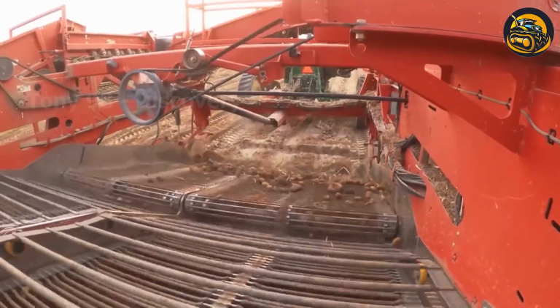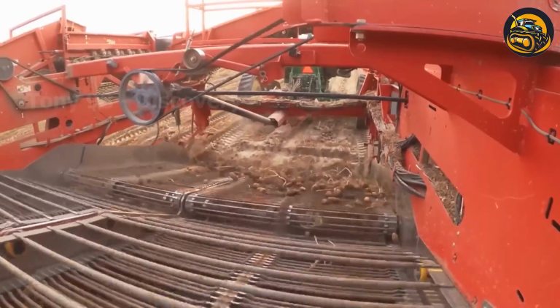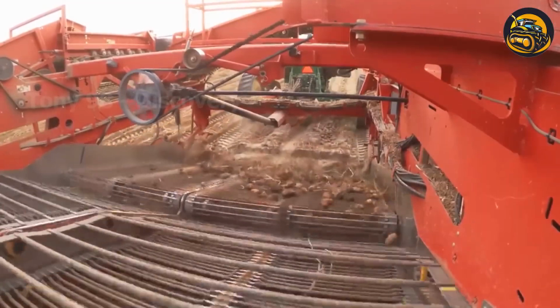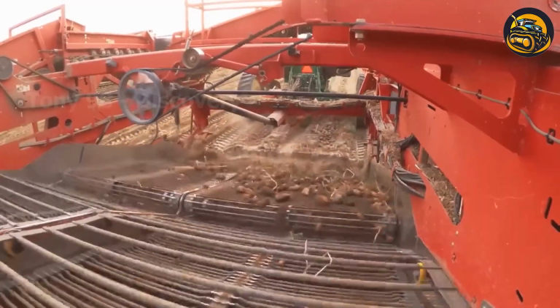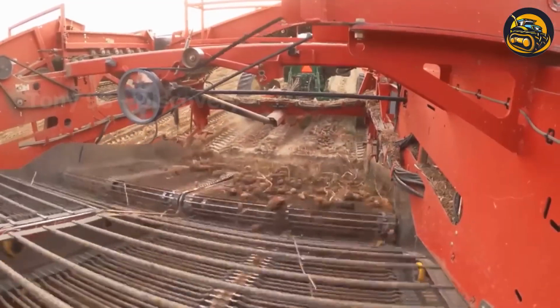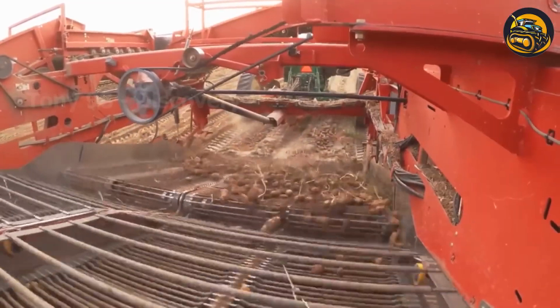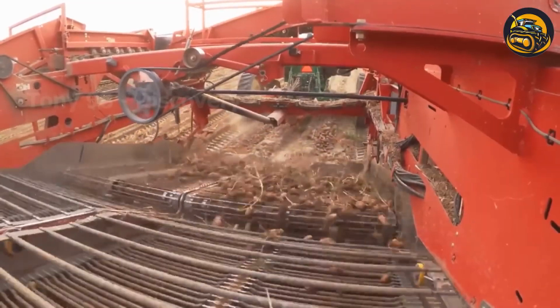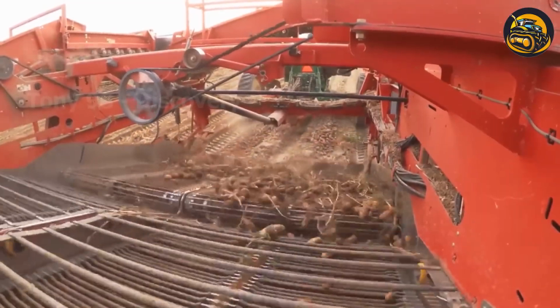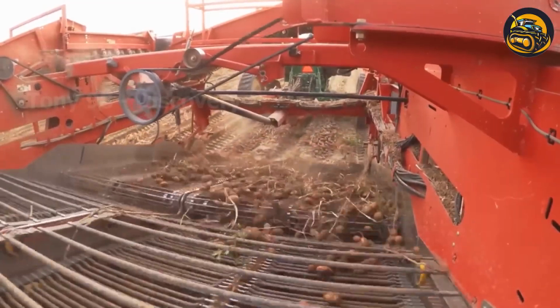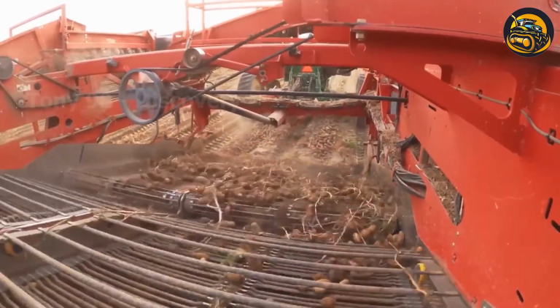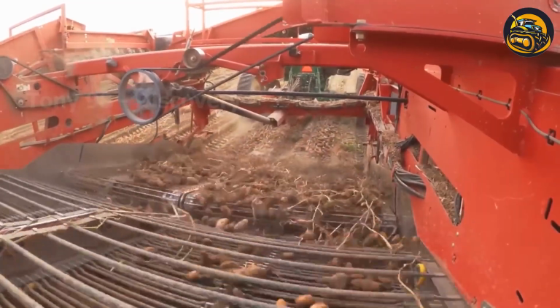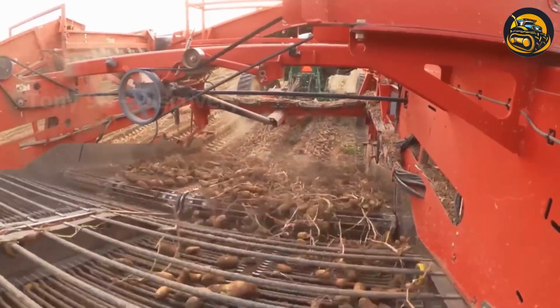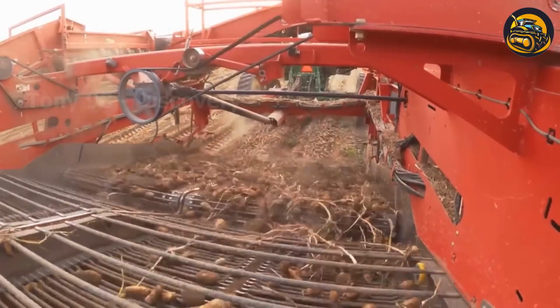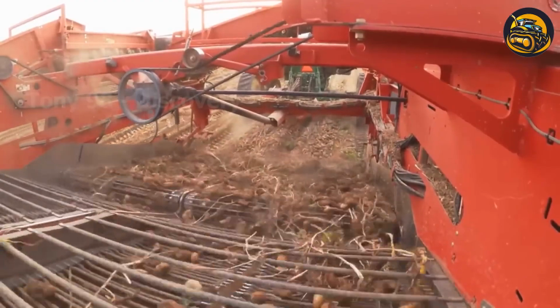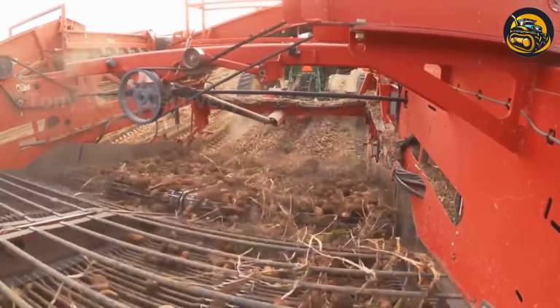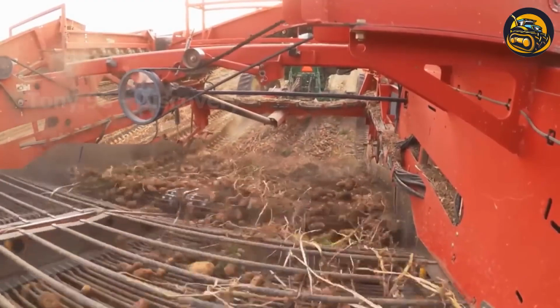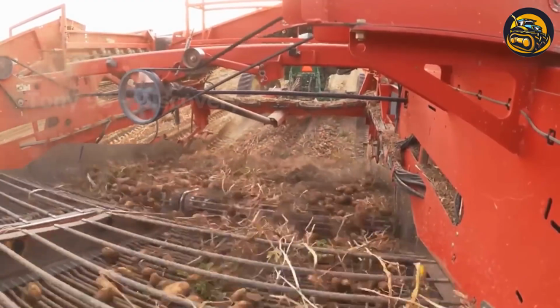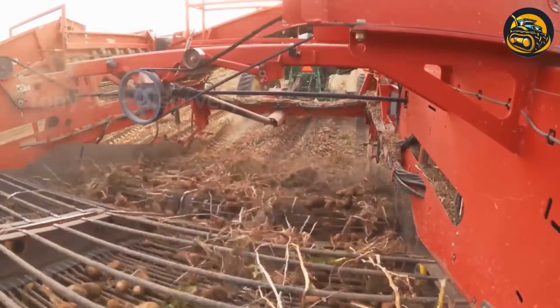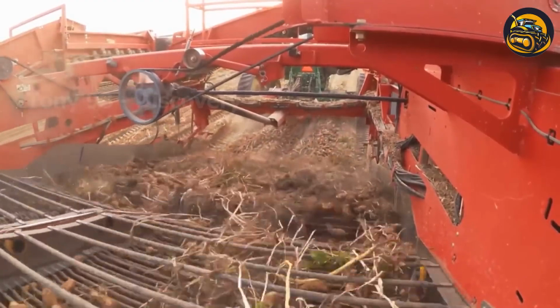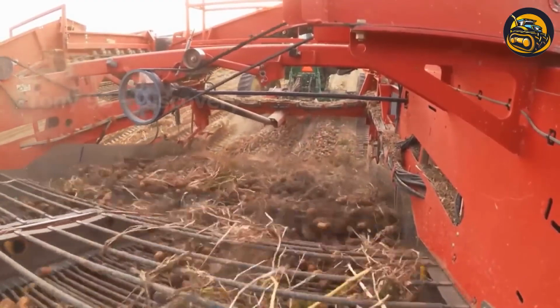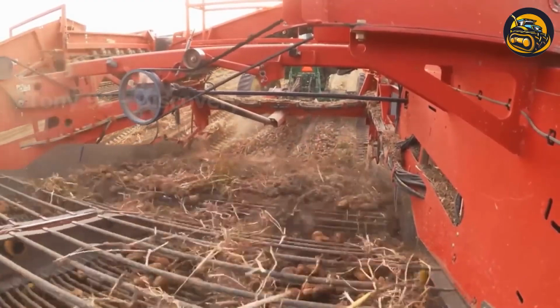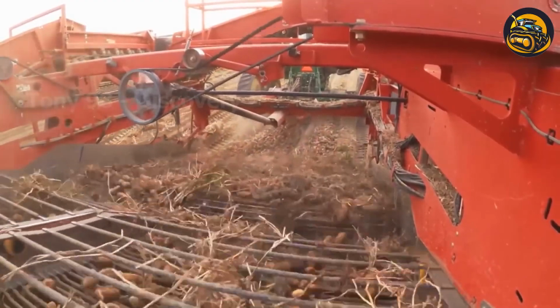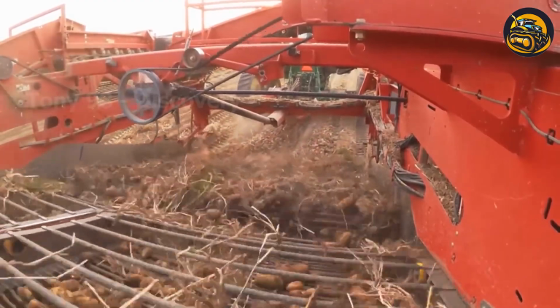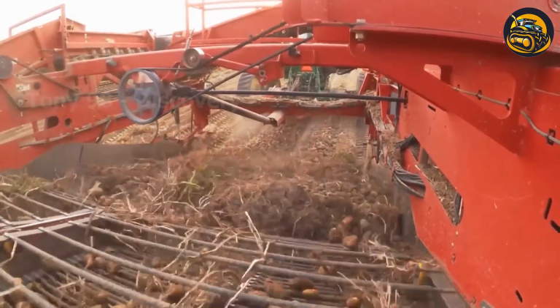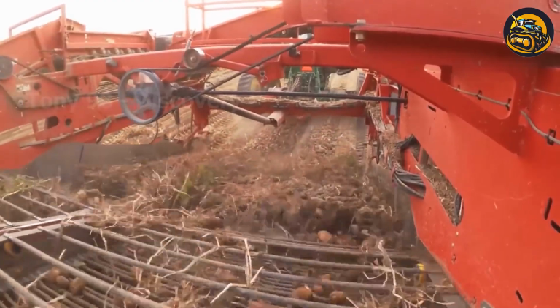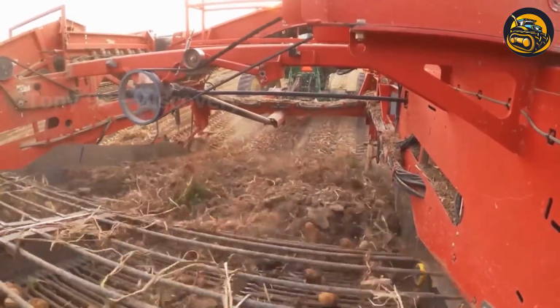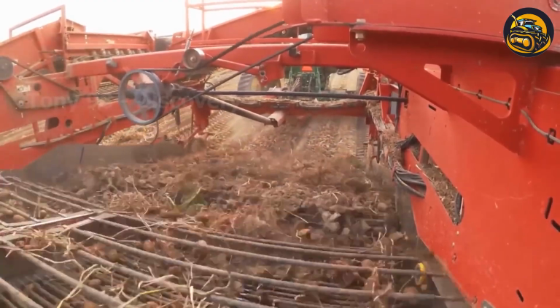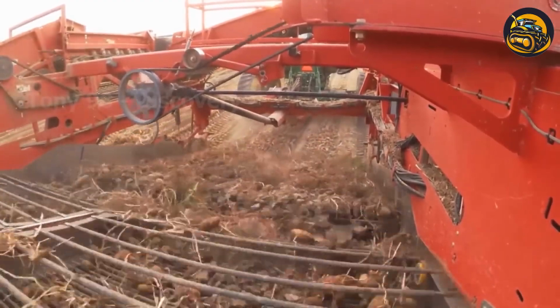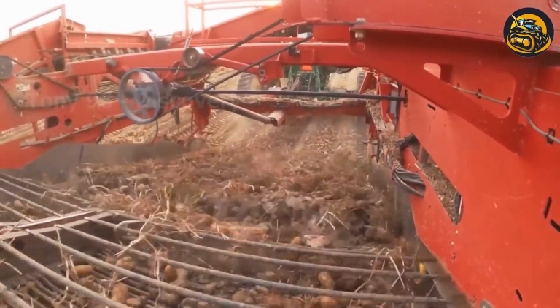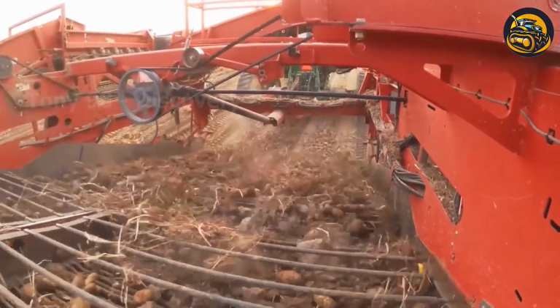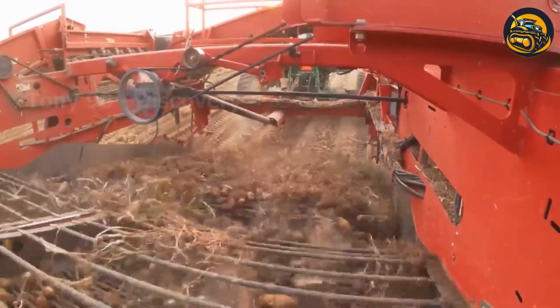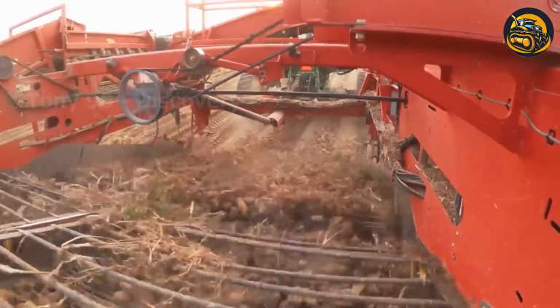After billions of potatoes are dug out of the ground, they will be loaded into trucks by this harvester.